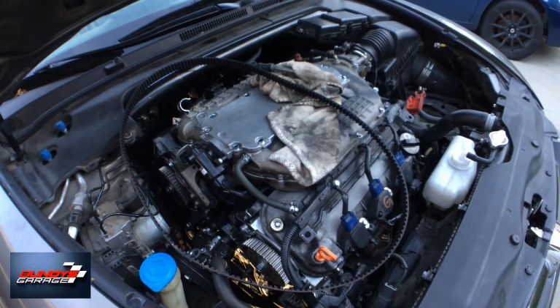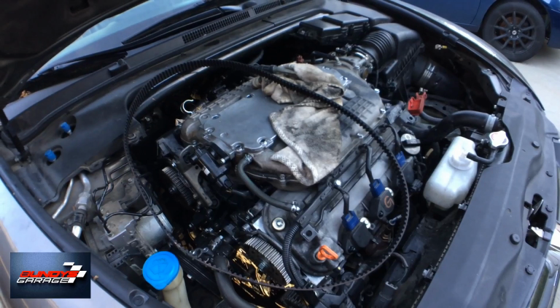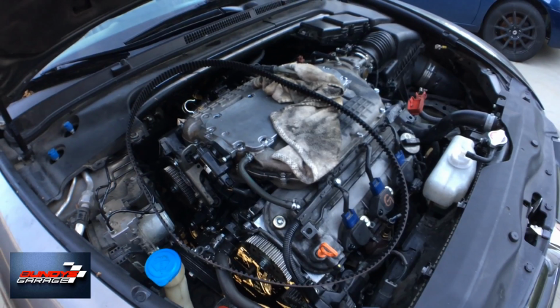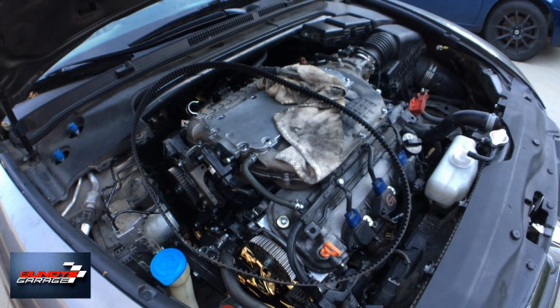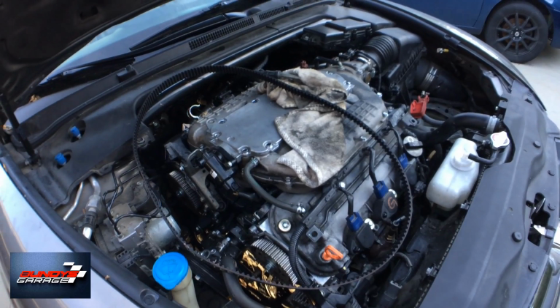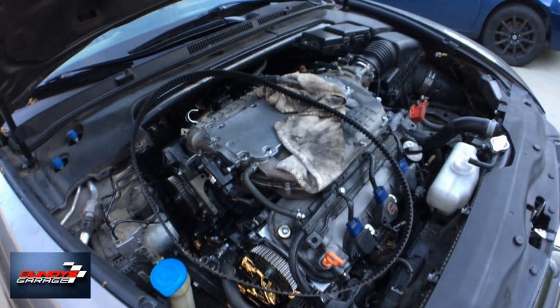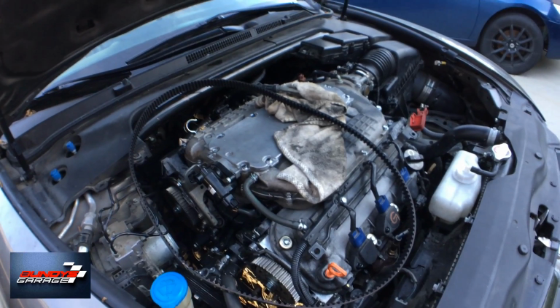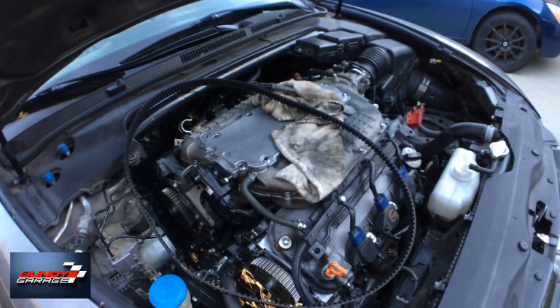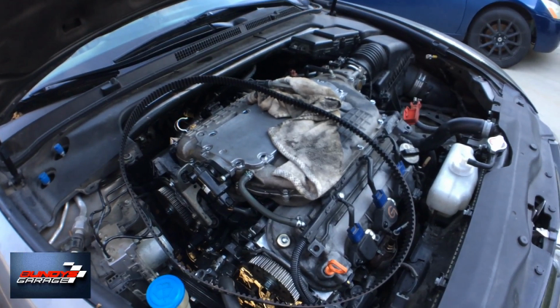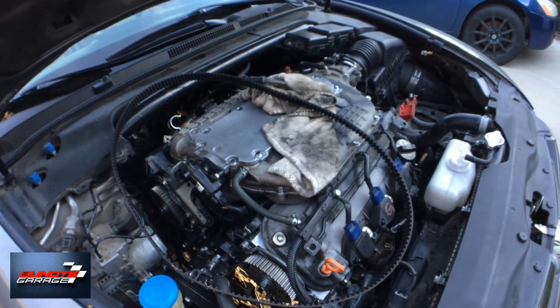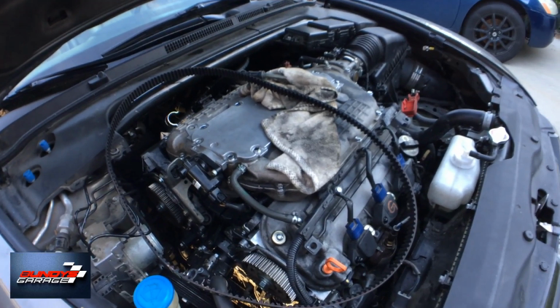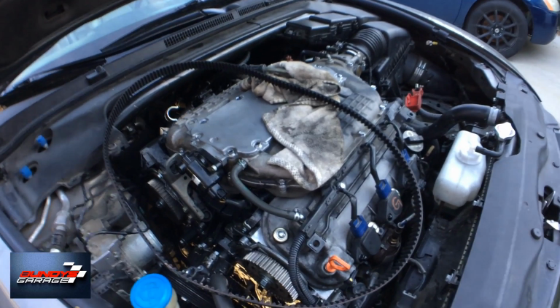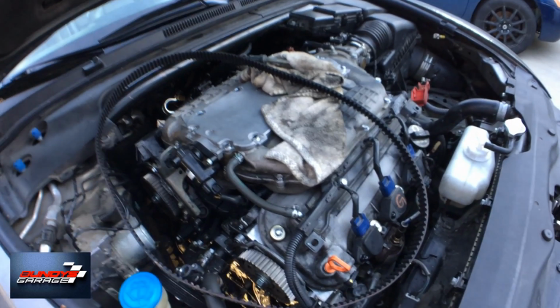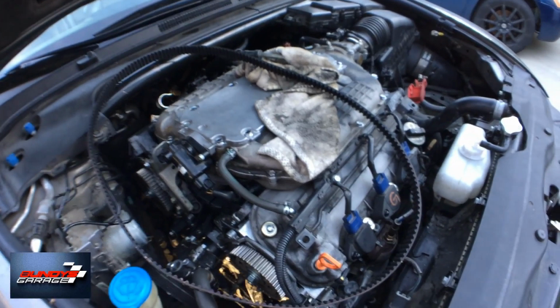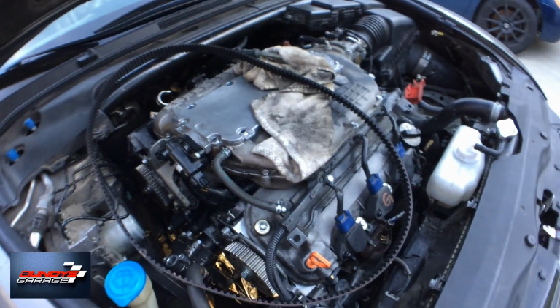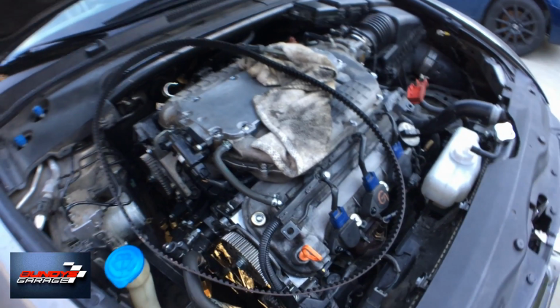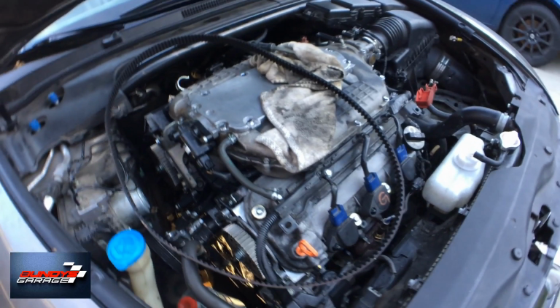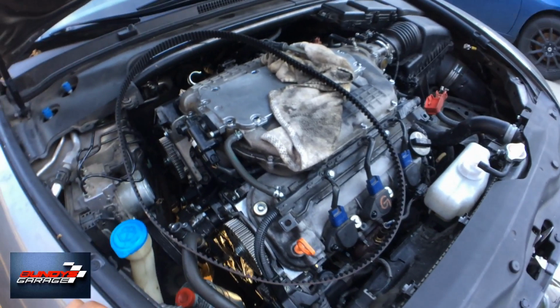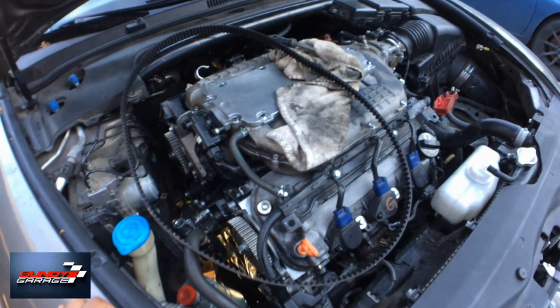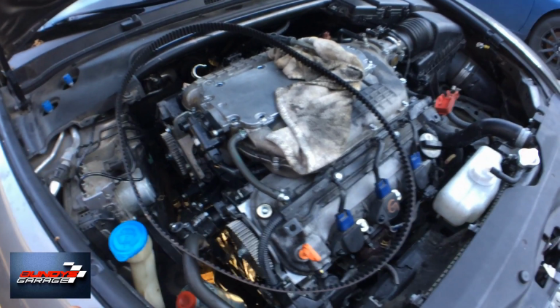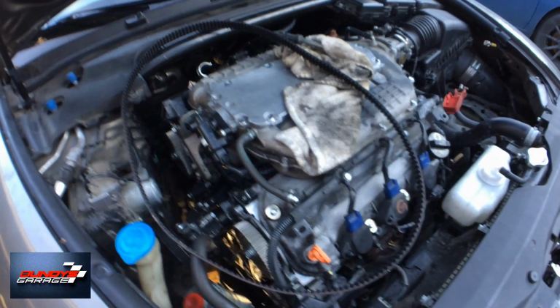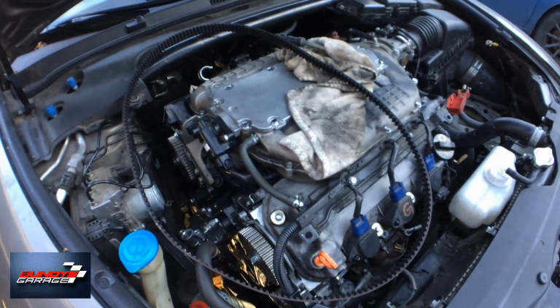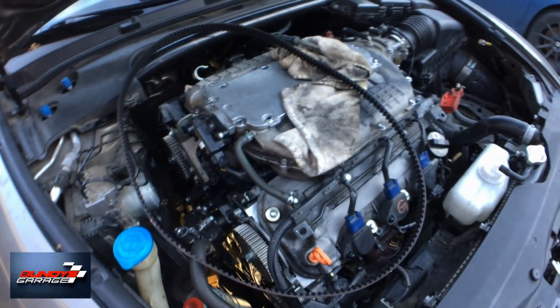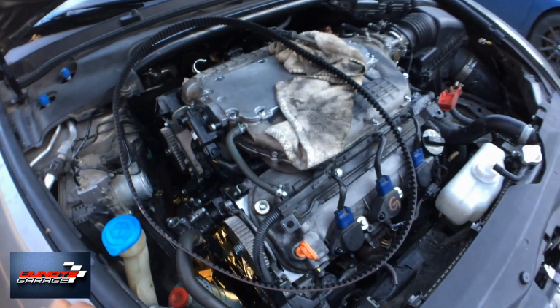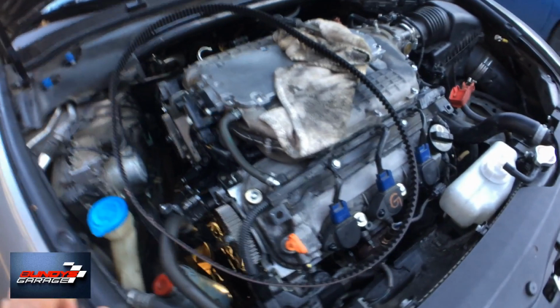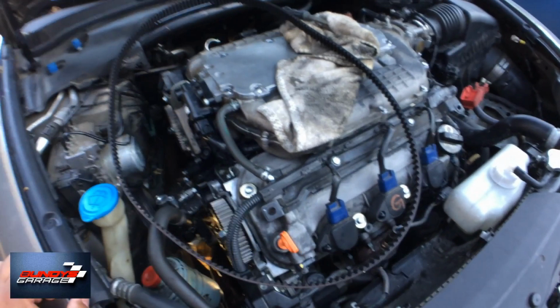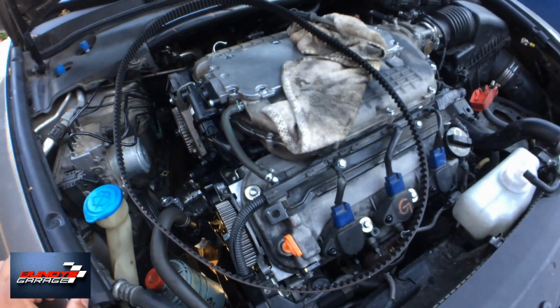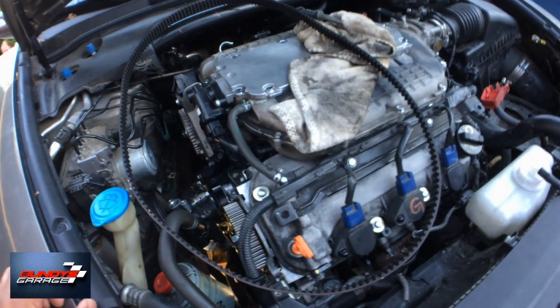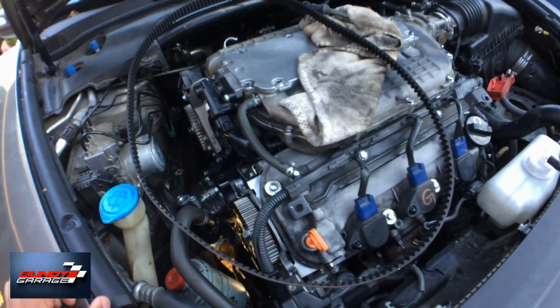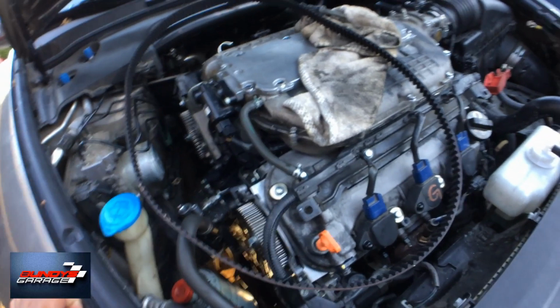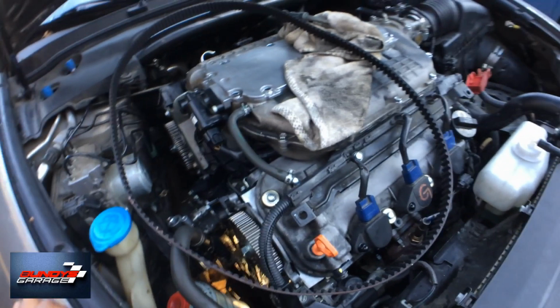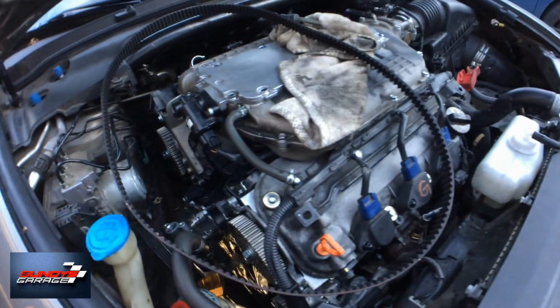Bundy's Garage, Bundy here. Today we're going to look at a 2008 Acura TL Type S.